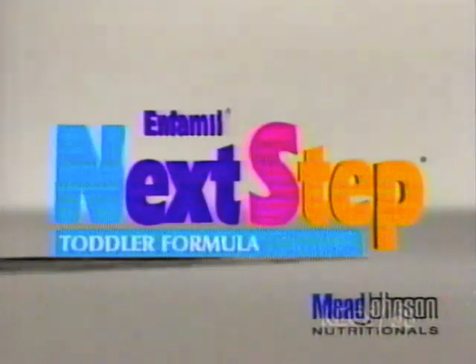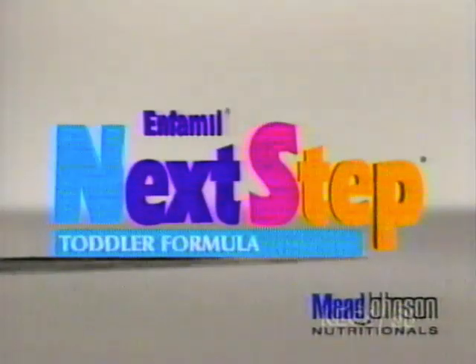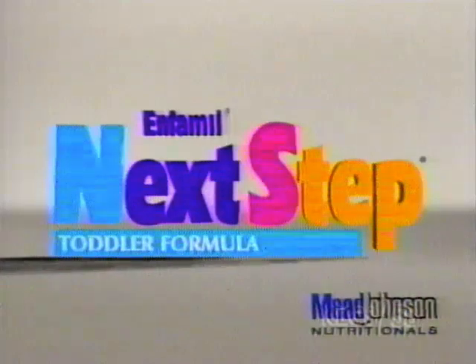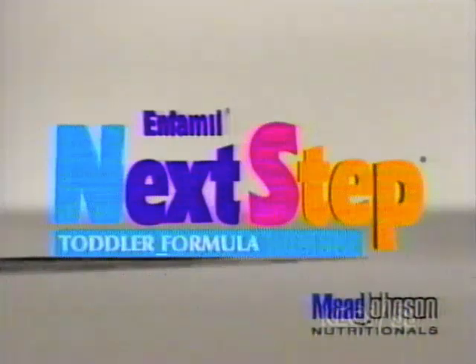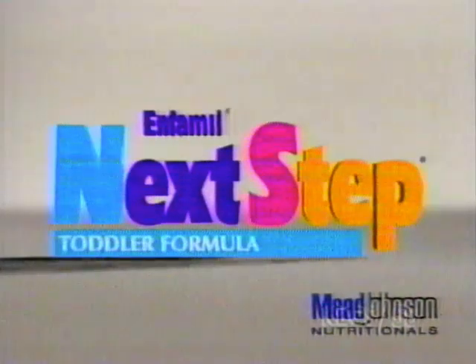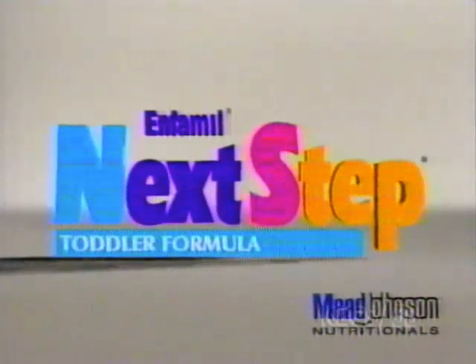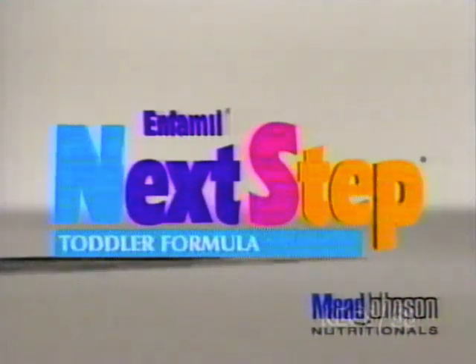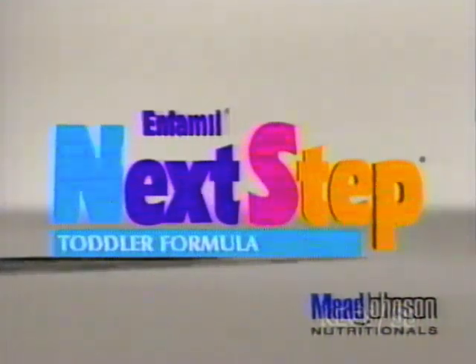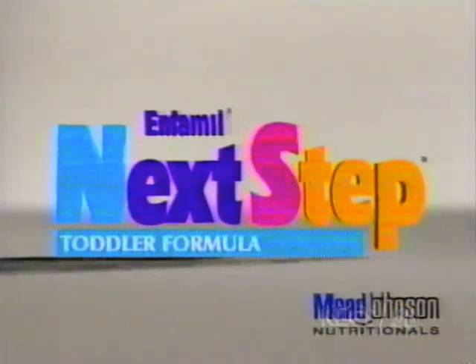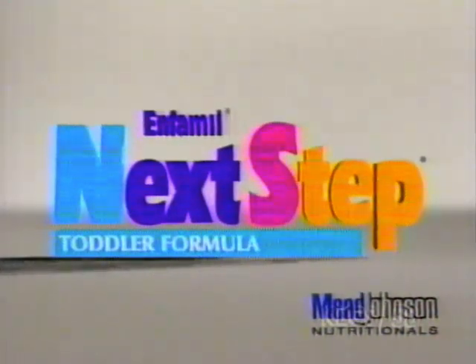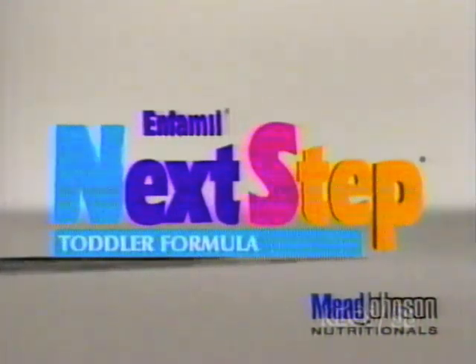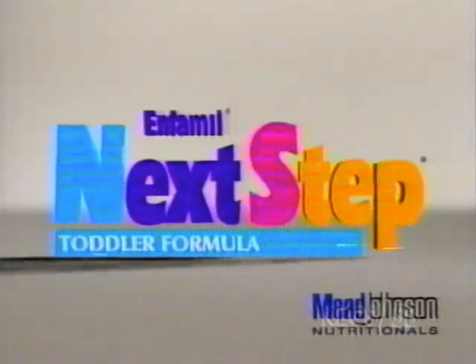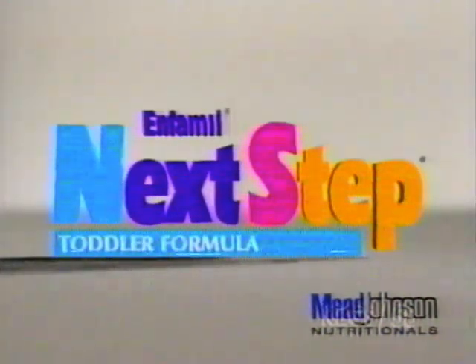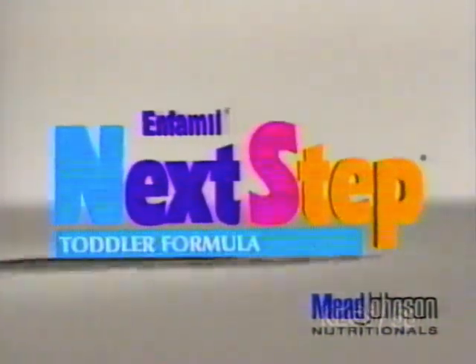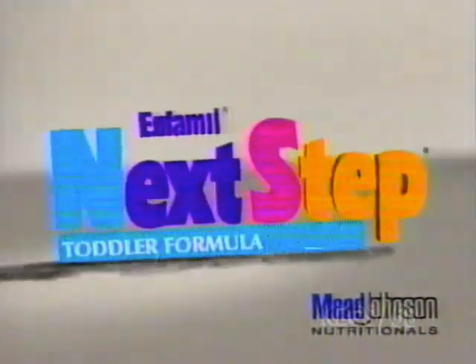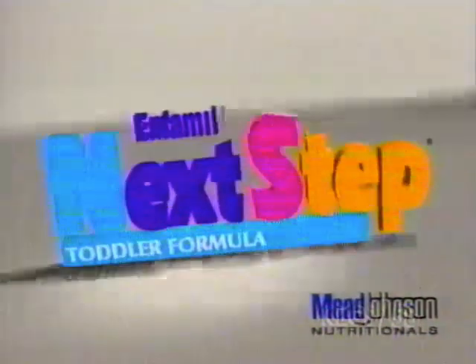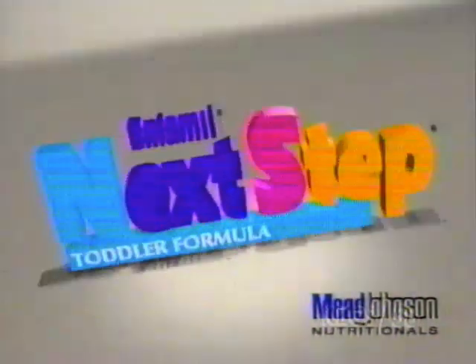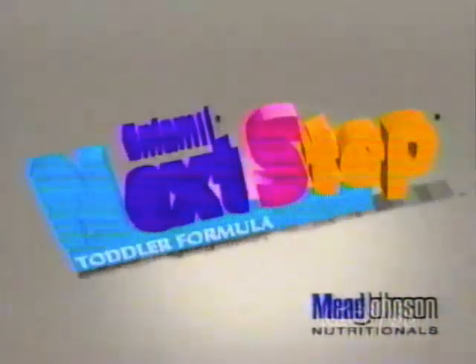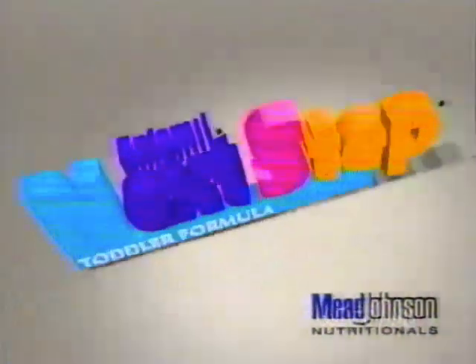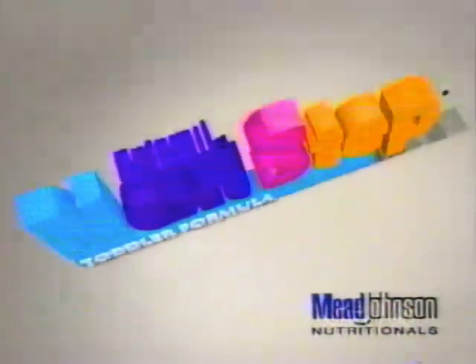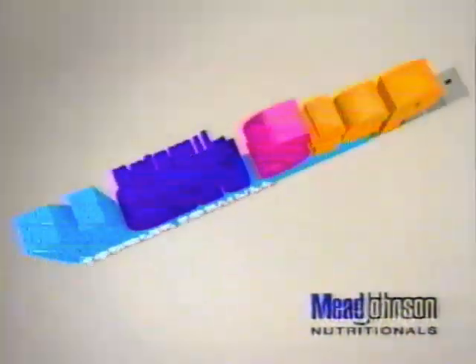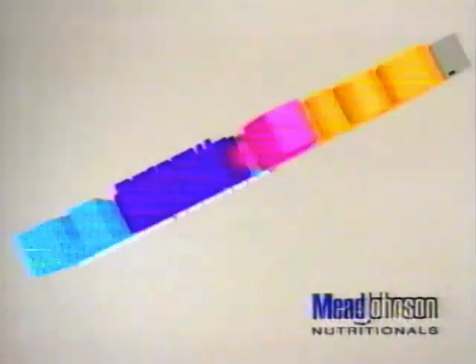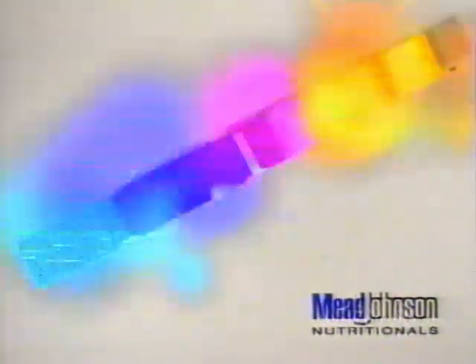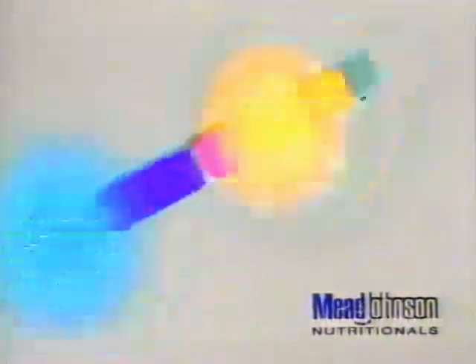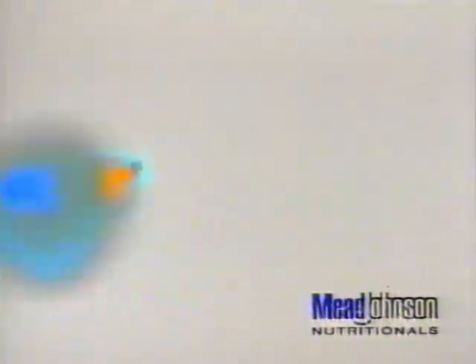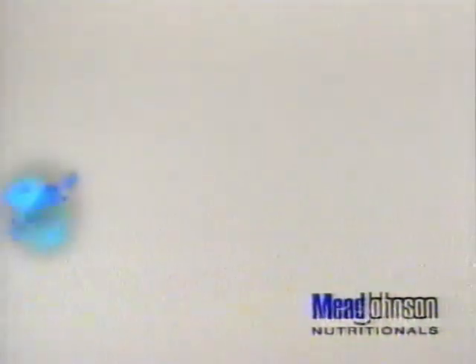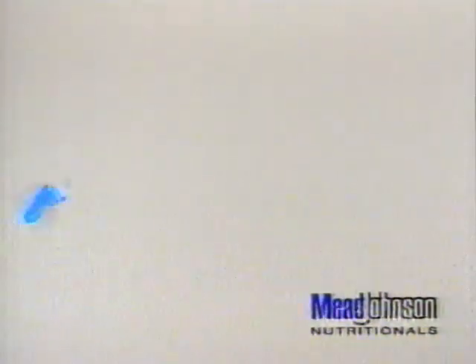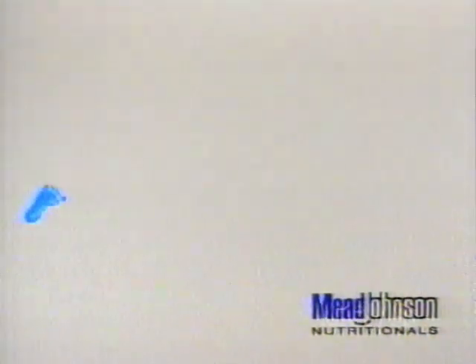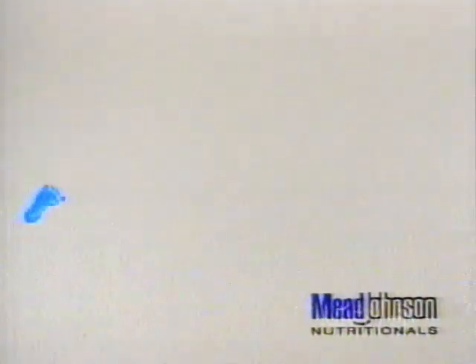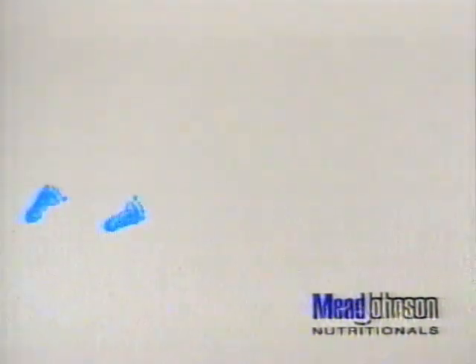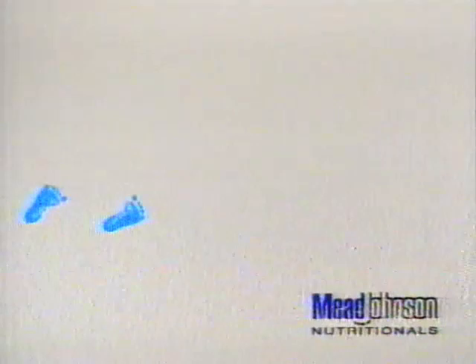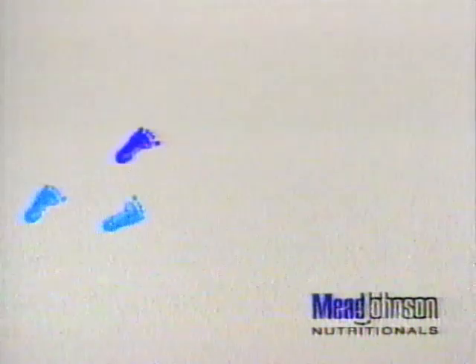Mead Johnson, maker of Next Step Toddler formulas, committed to good nutrition for healthy toddler development.